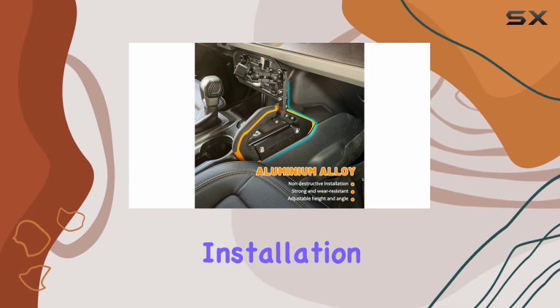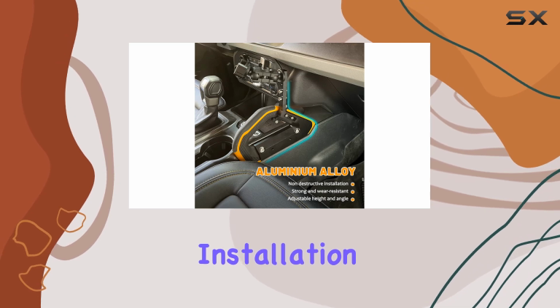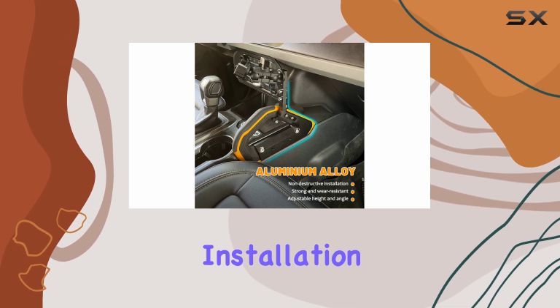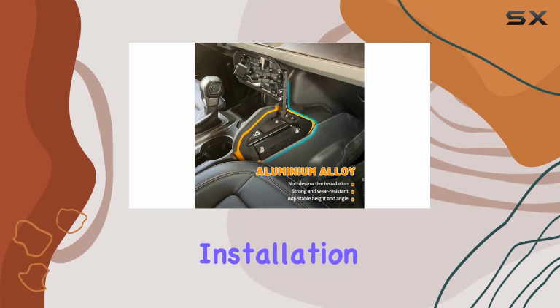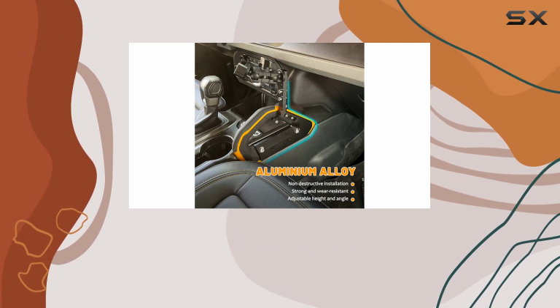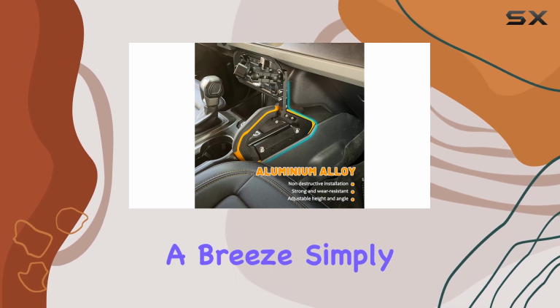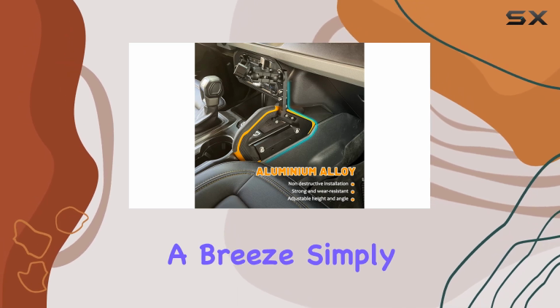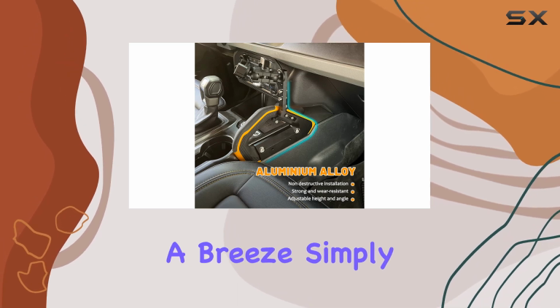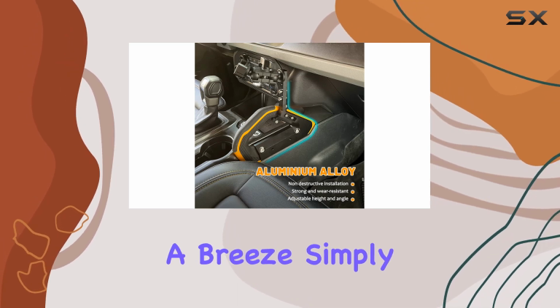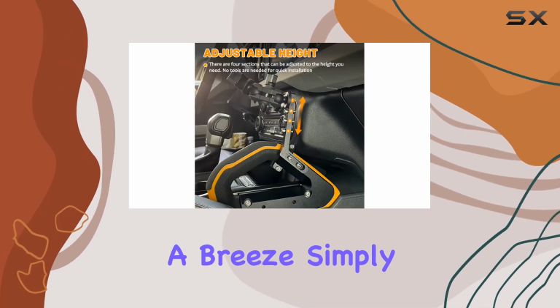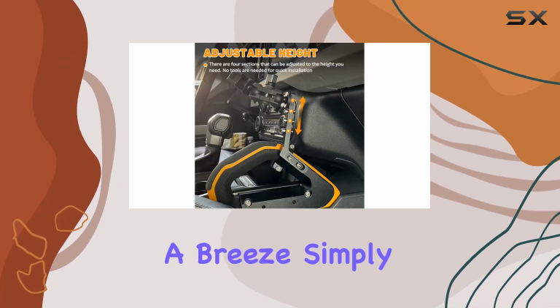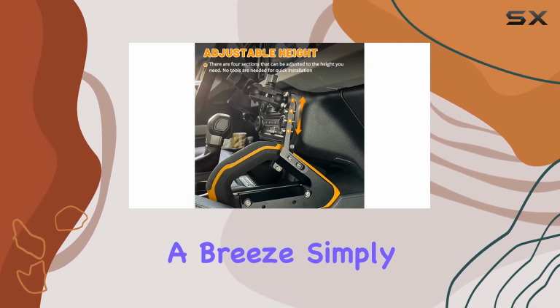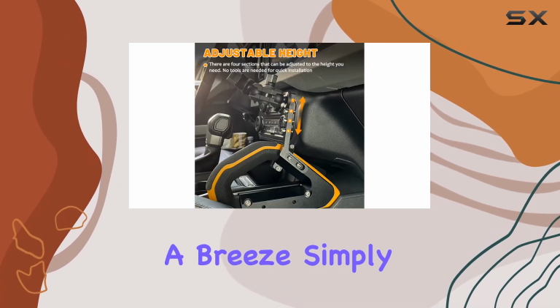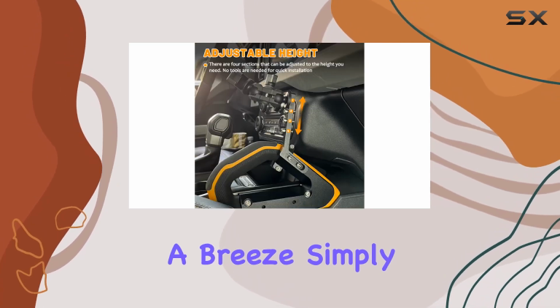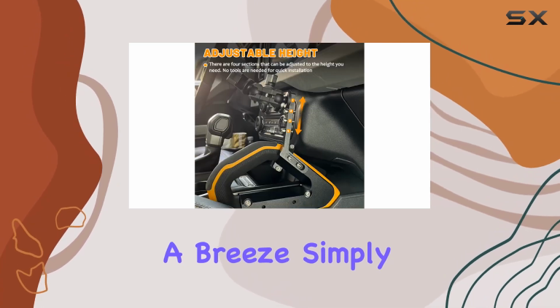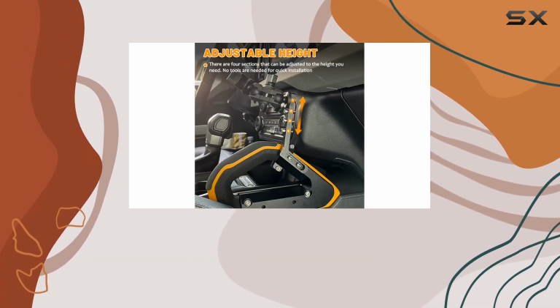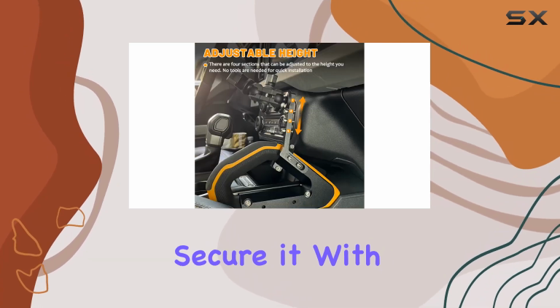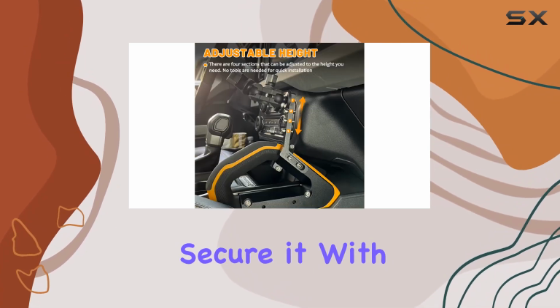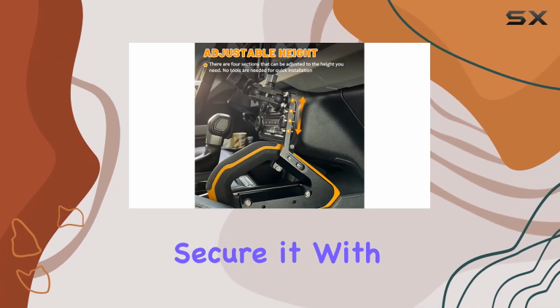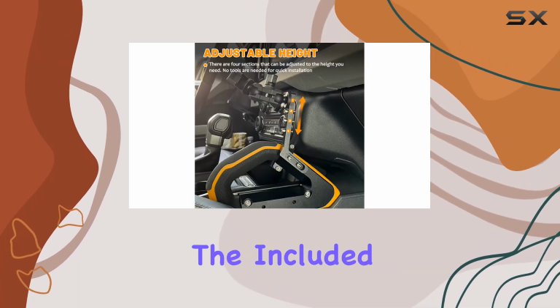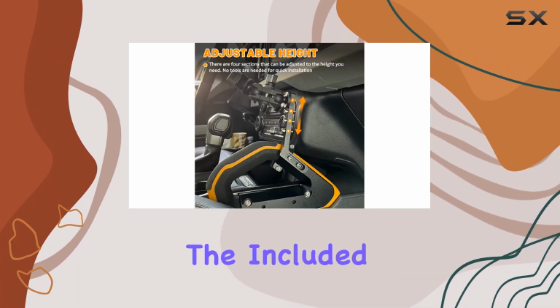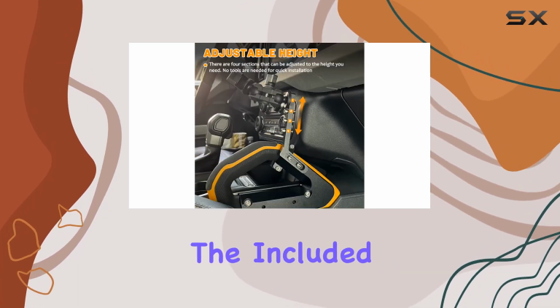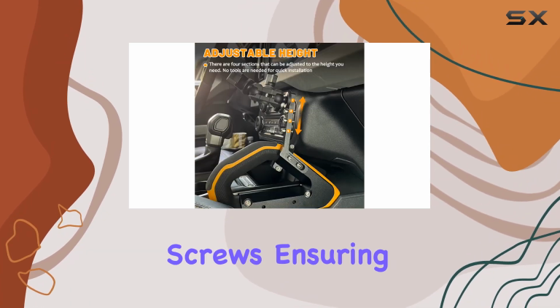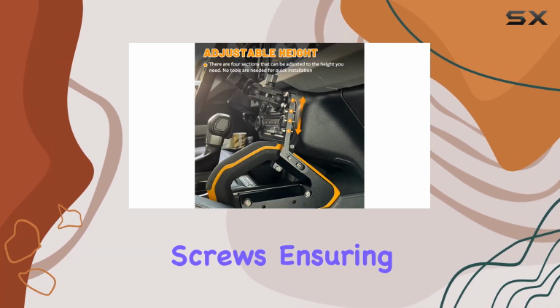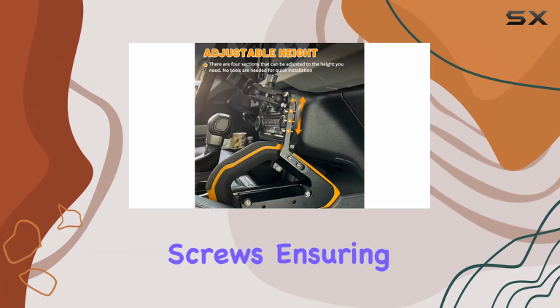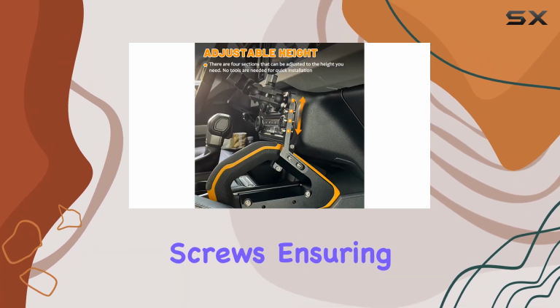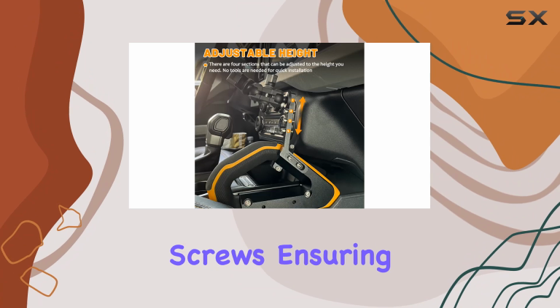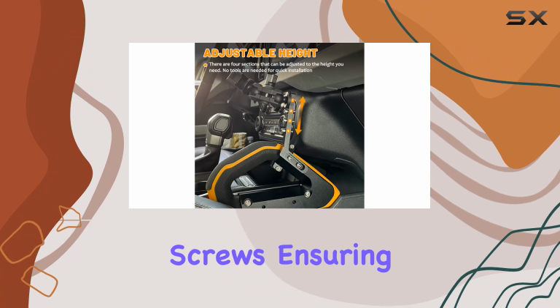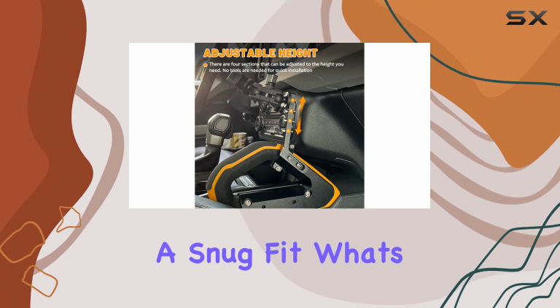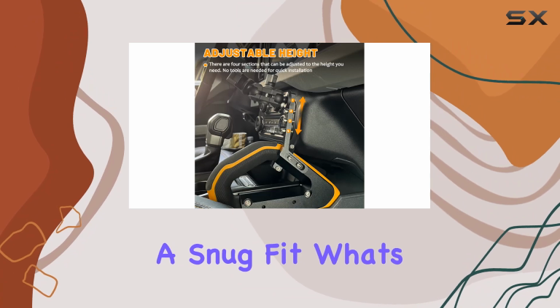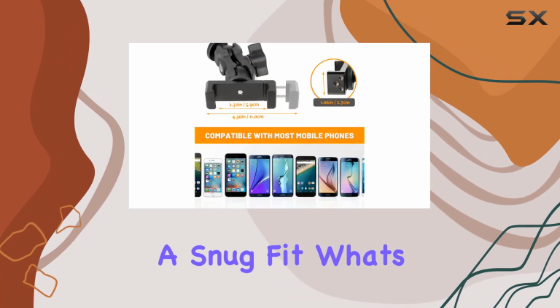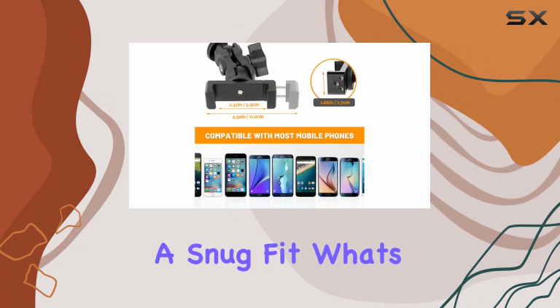Installation? A breeze. Simply secure it with the included screws, ensuring a snug fit.